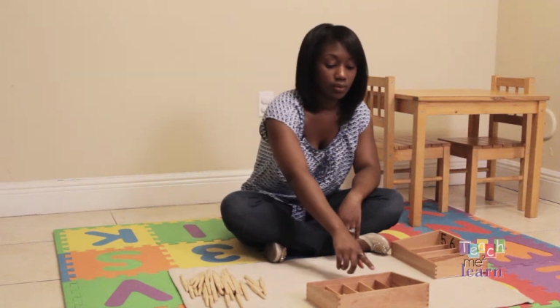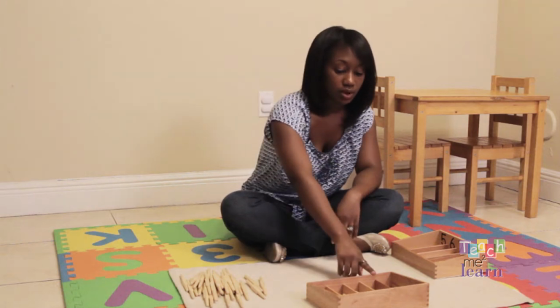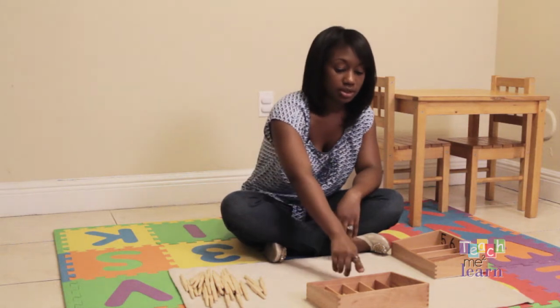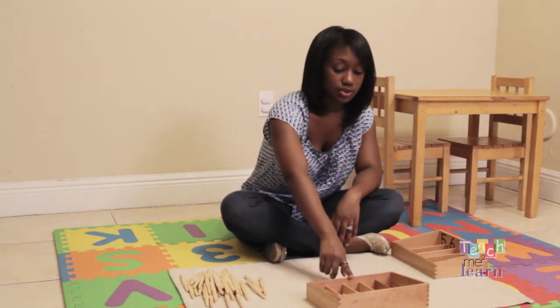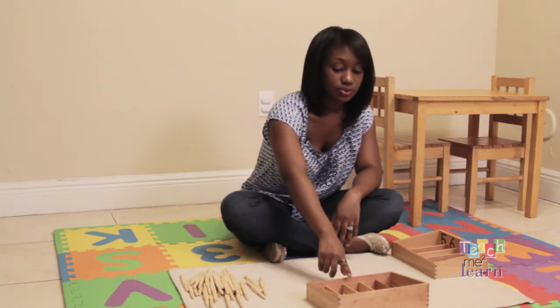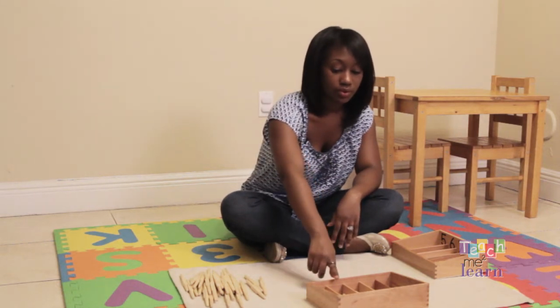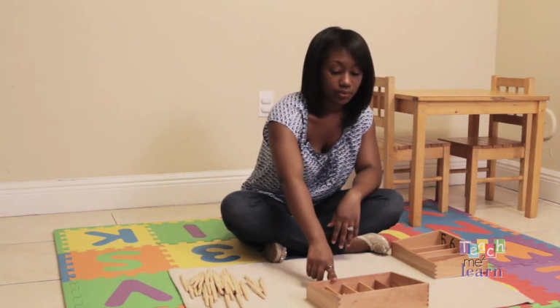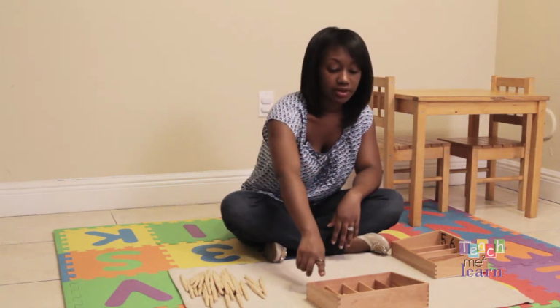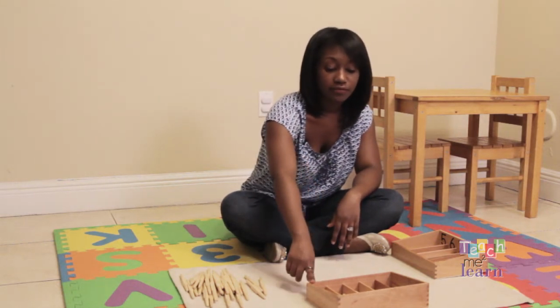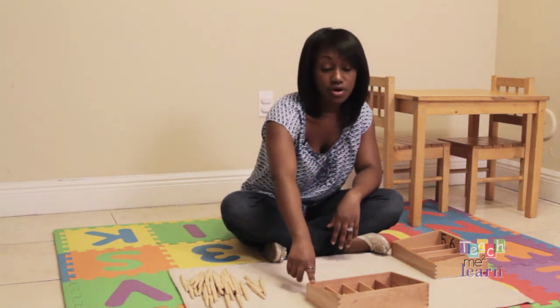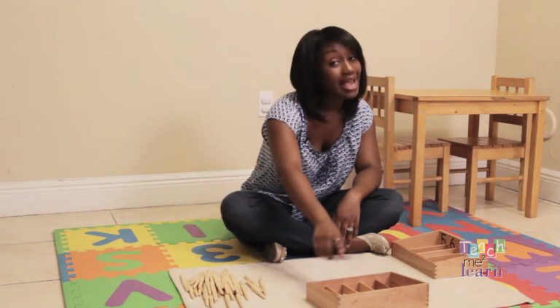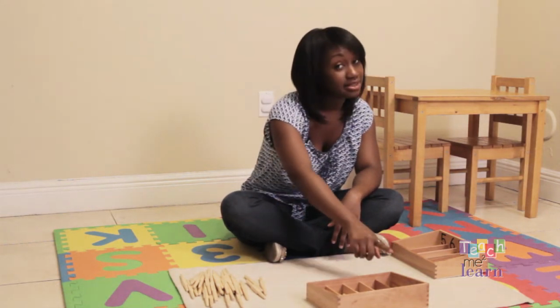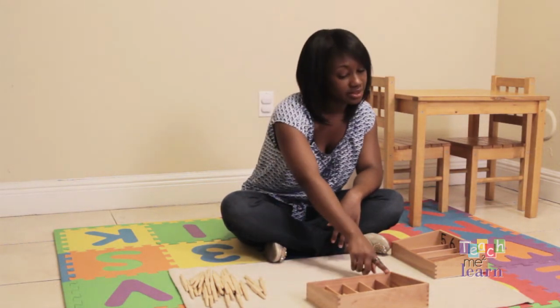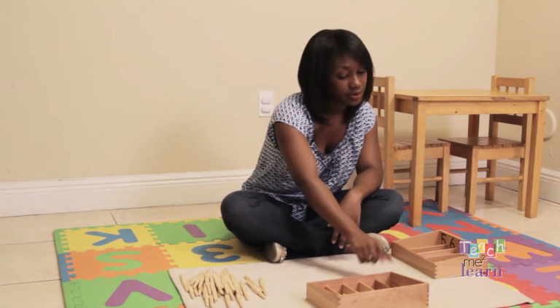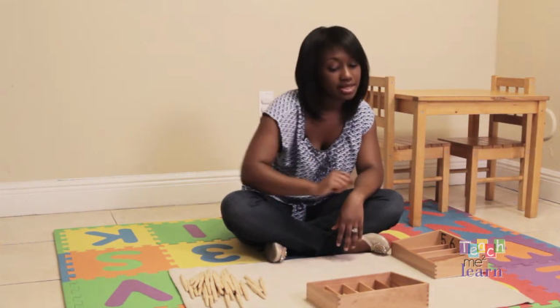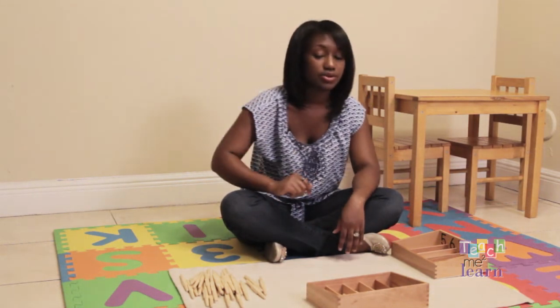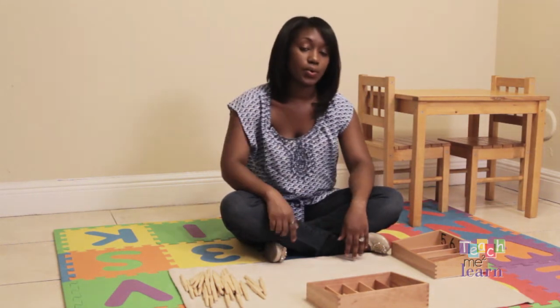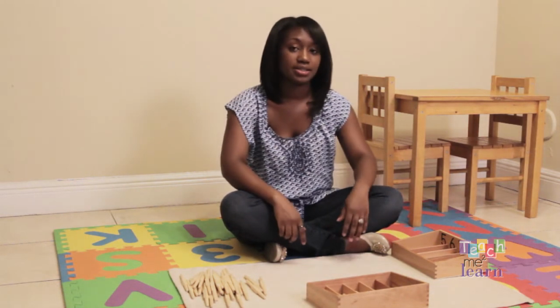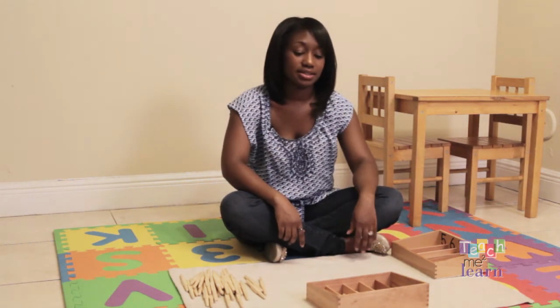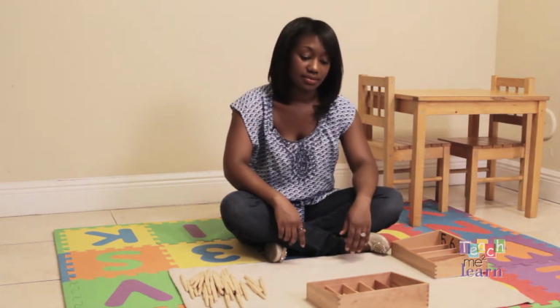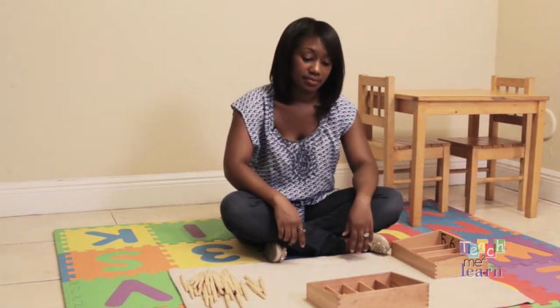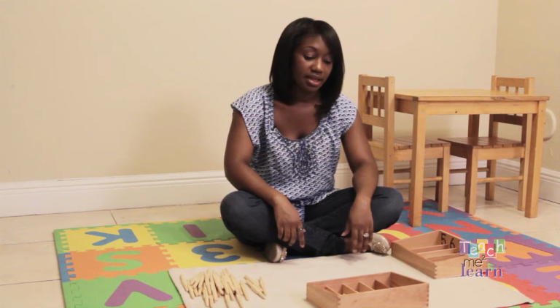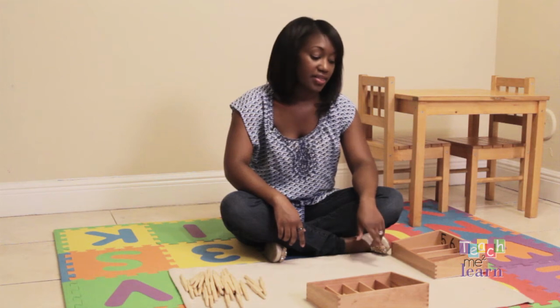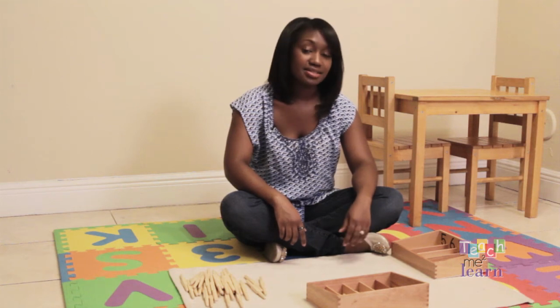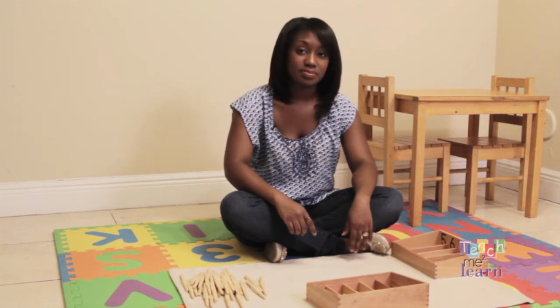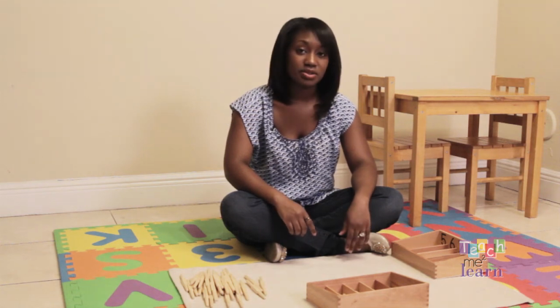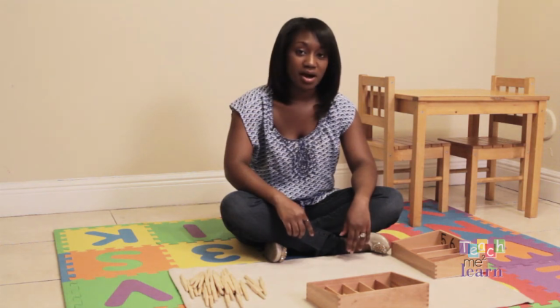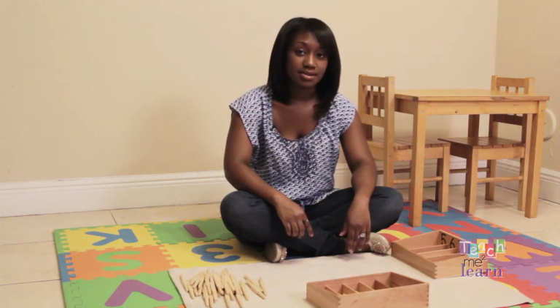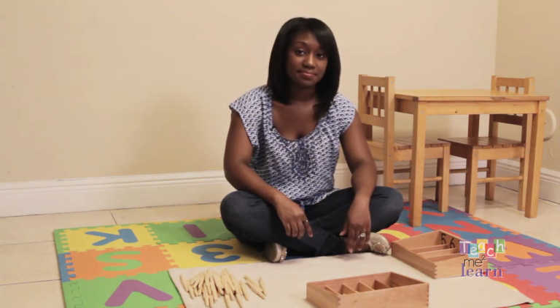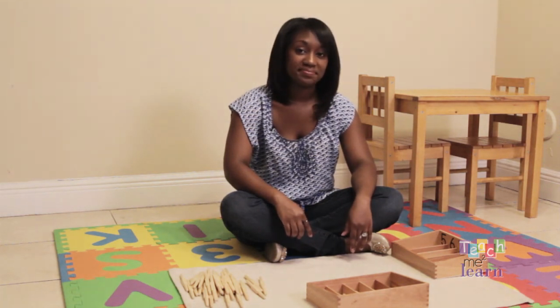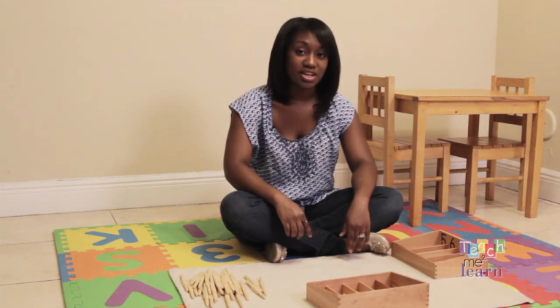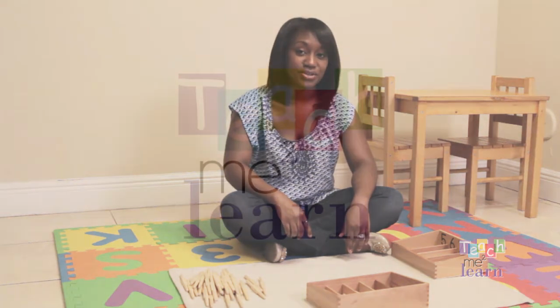One. Two. Three. Four. And zero has no quantity. That's the spindle box. Thank you.